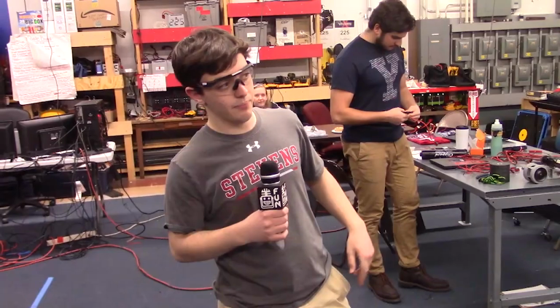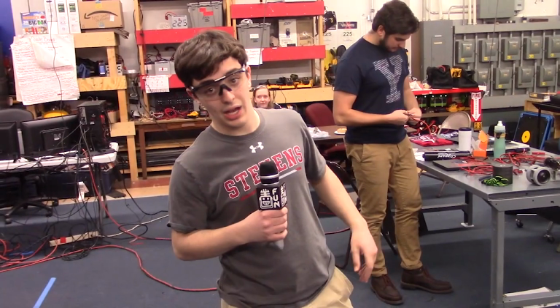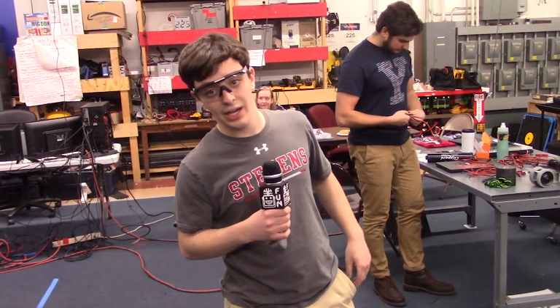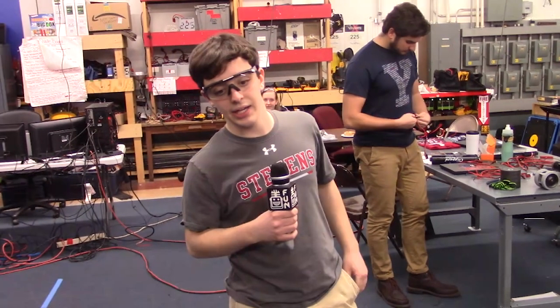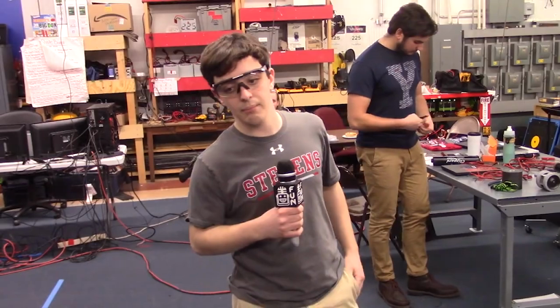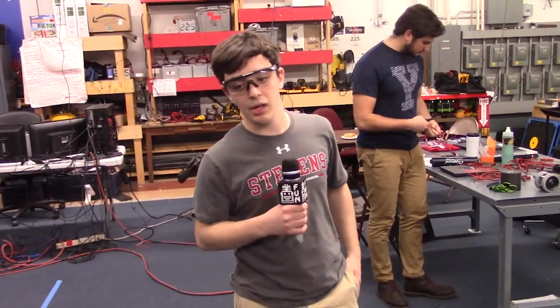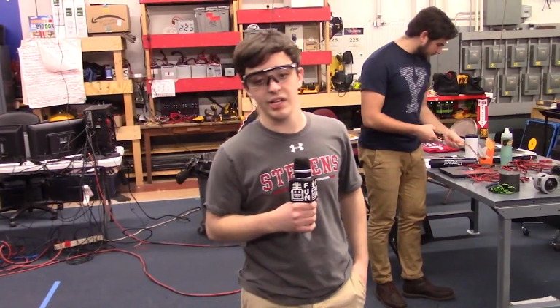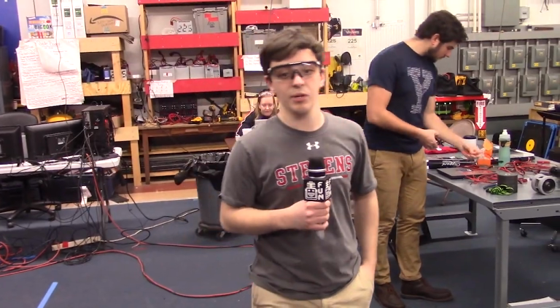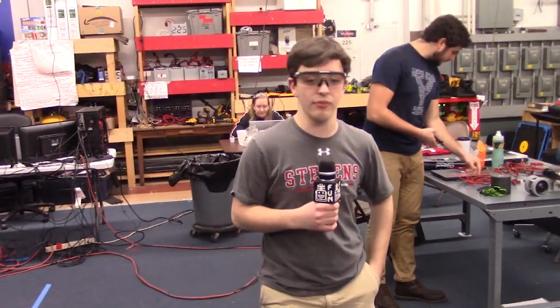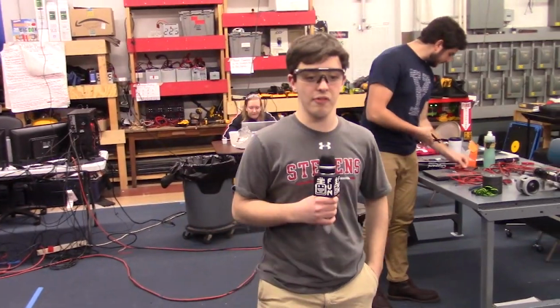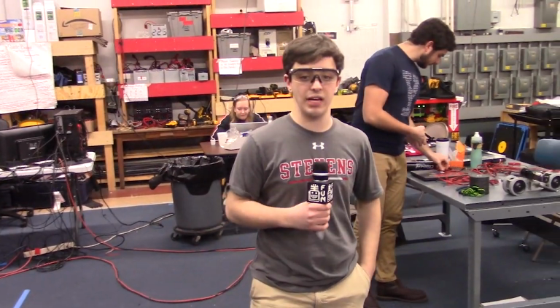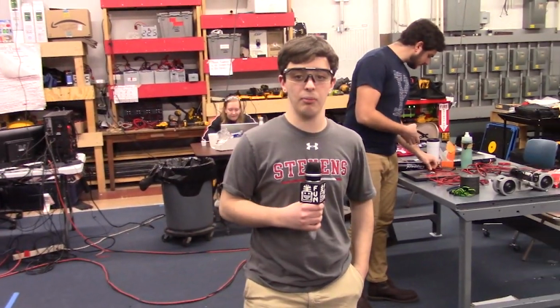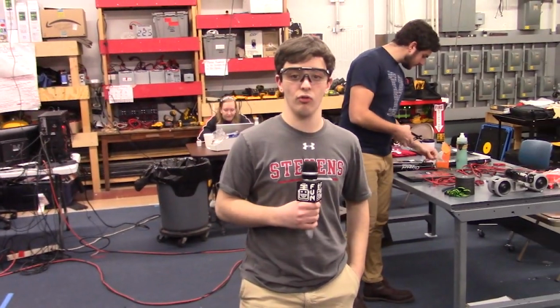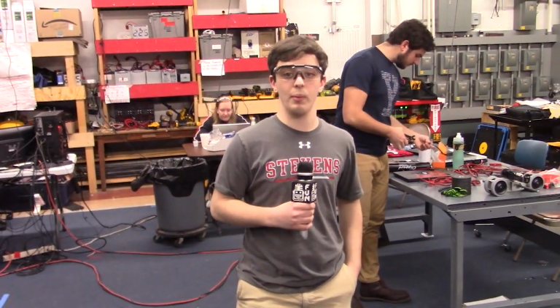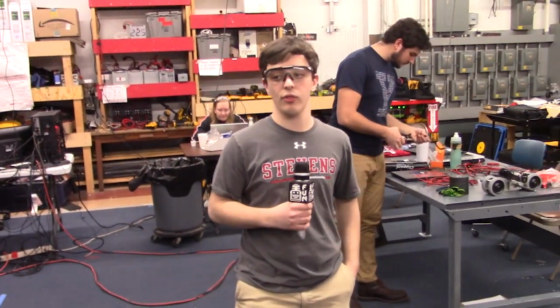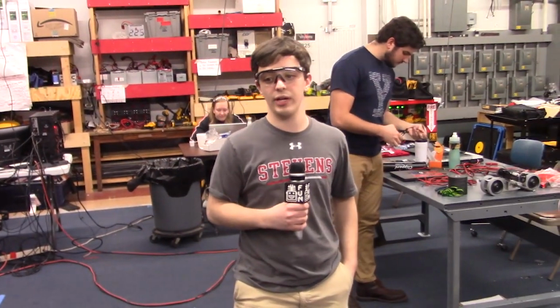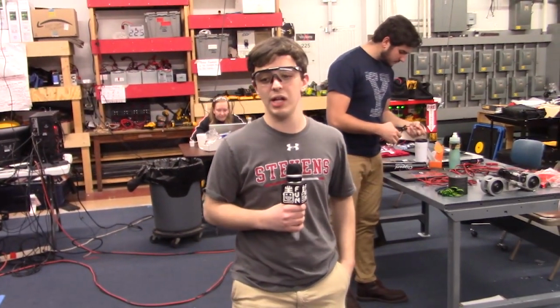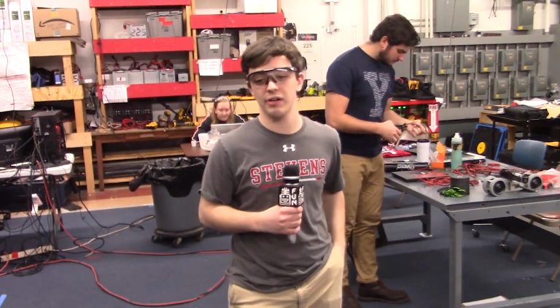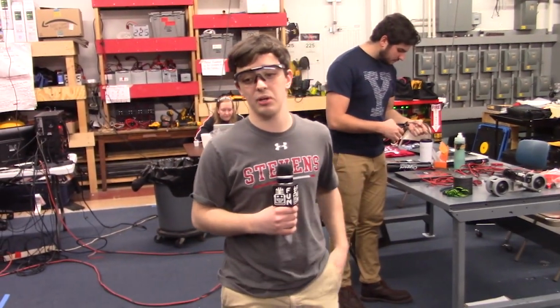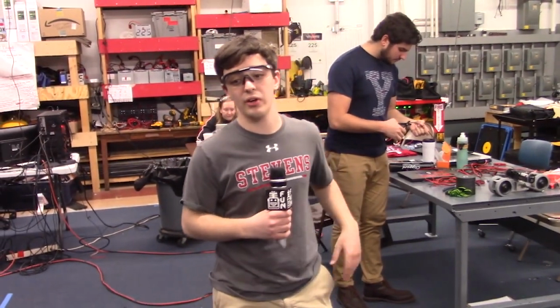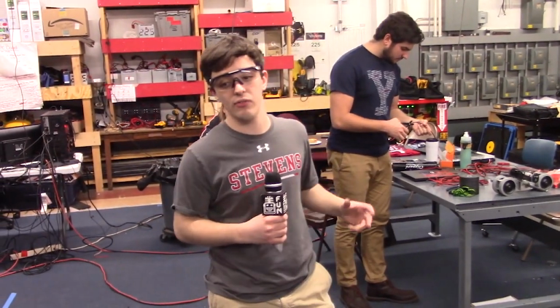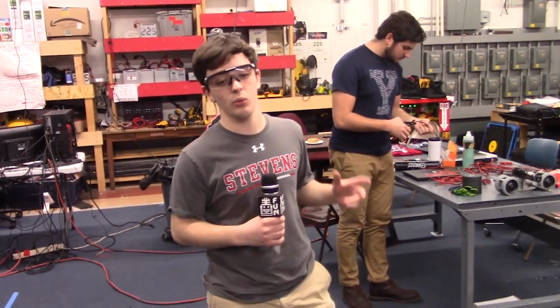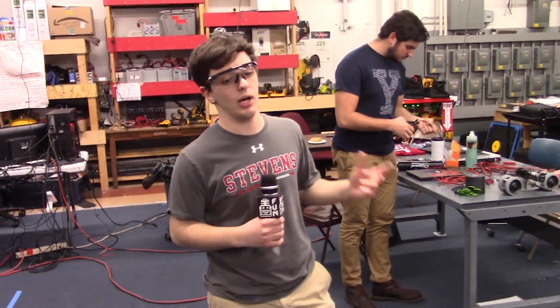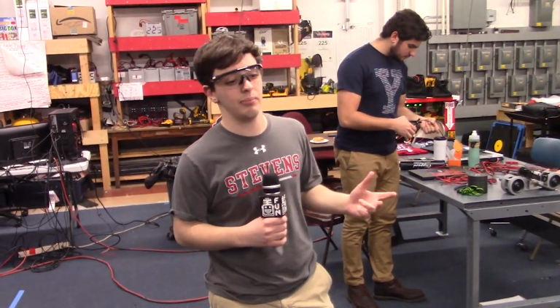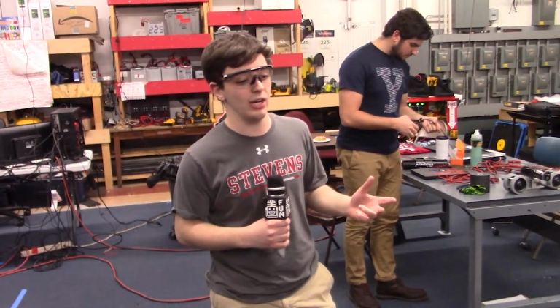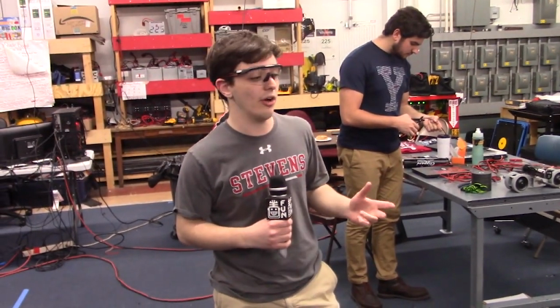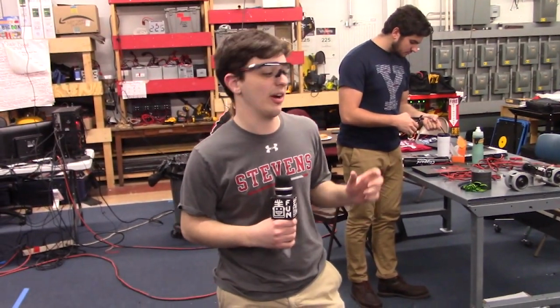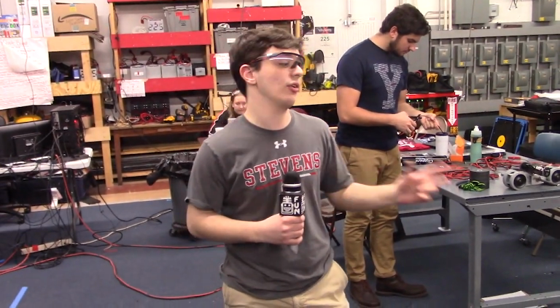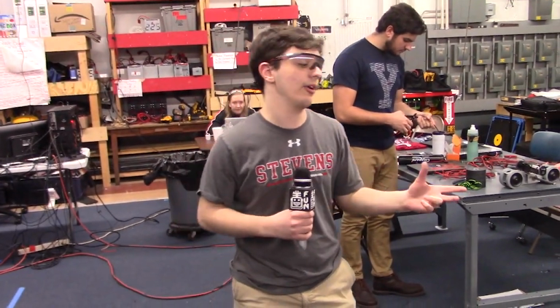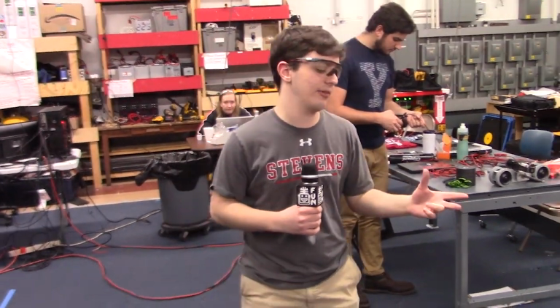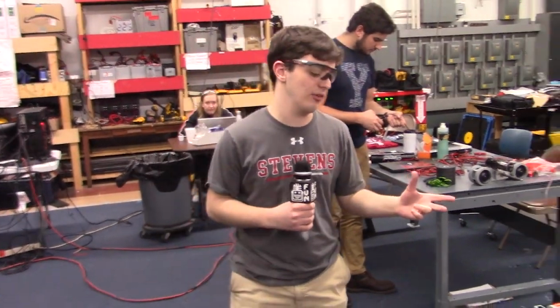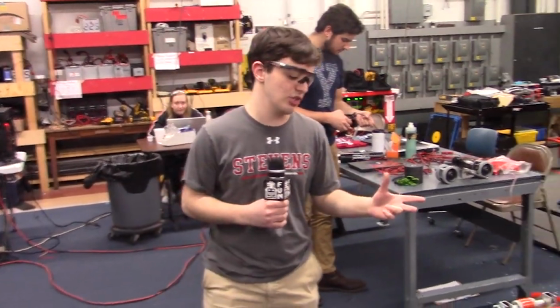Hi, I'm Masi here with FIRST Capital Robot in Three Days, and I'm here to give you an update on our elevator integration.